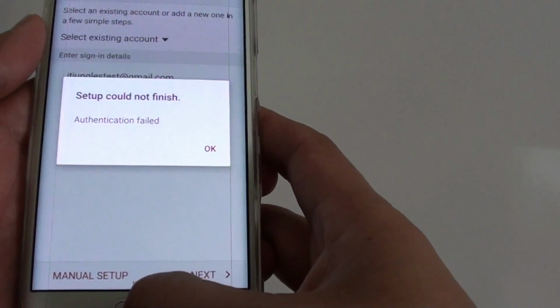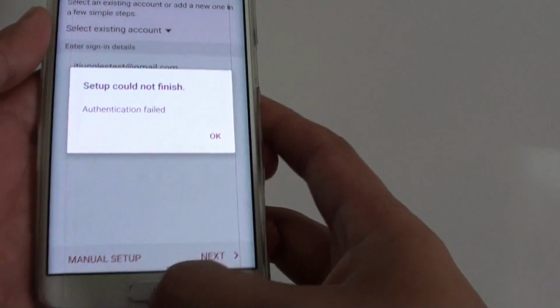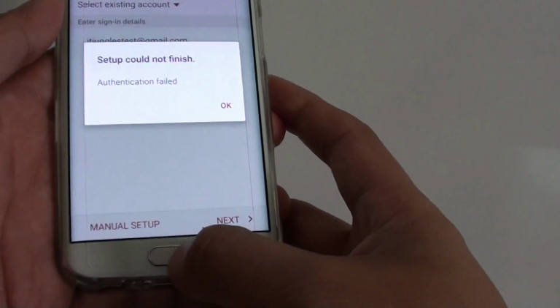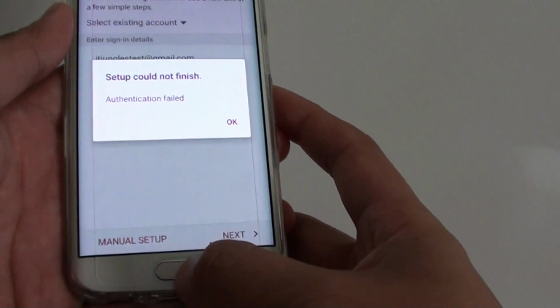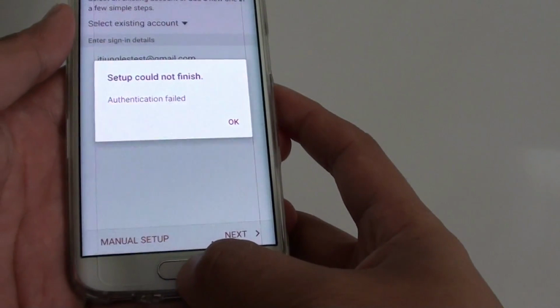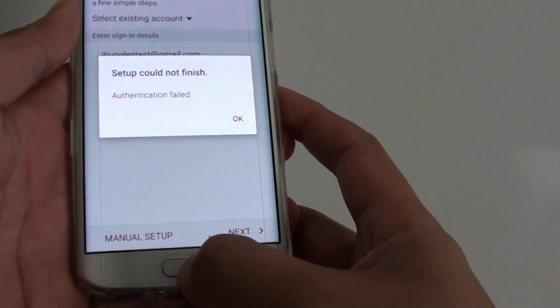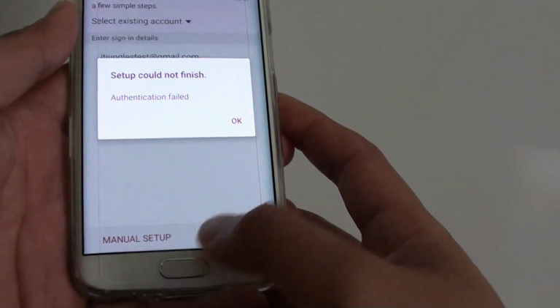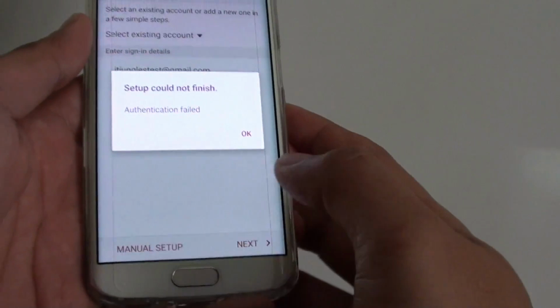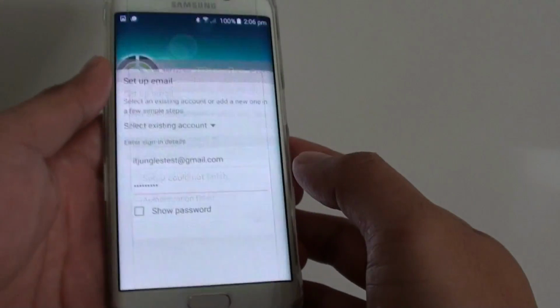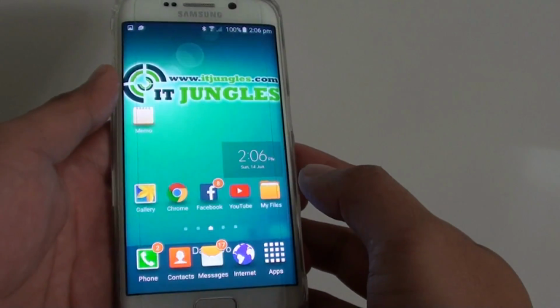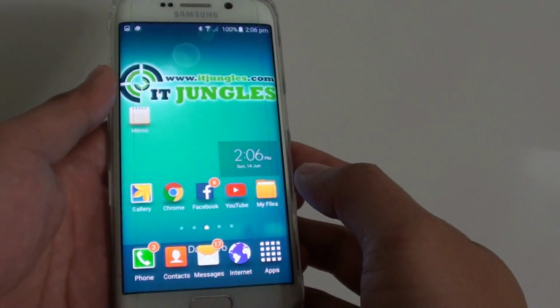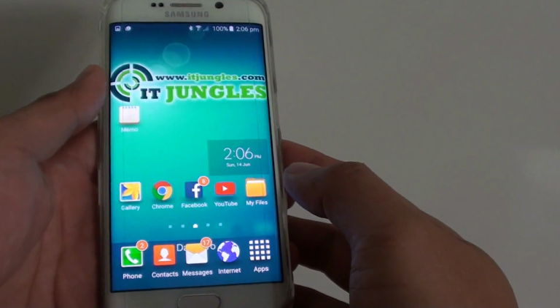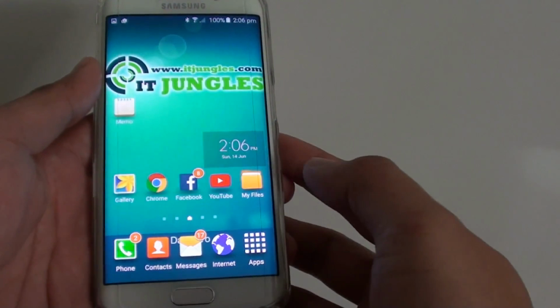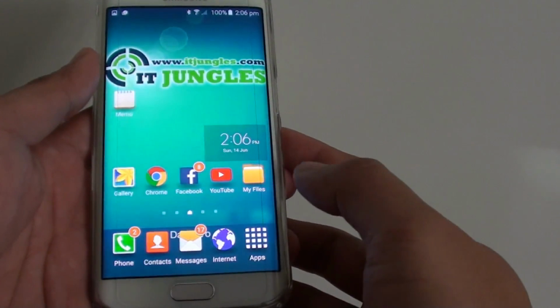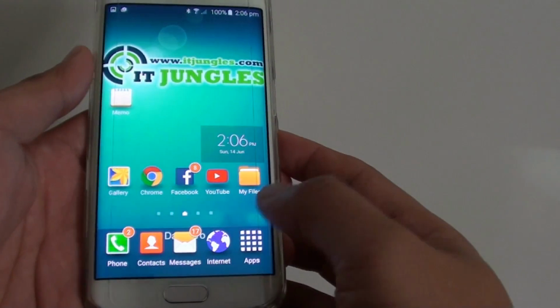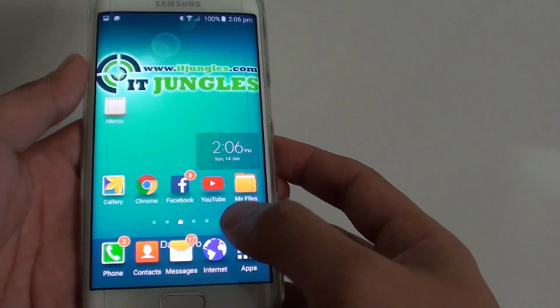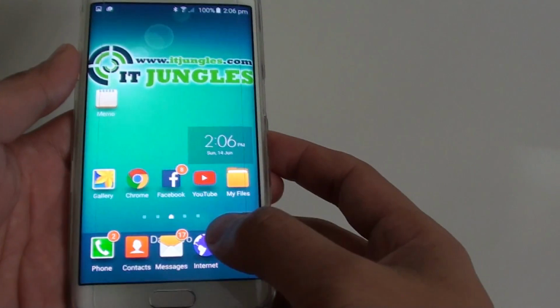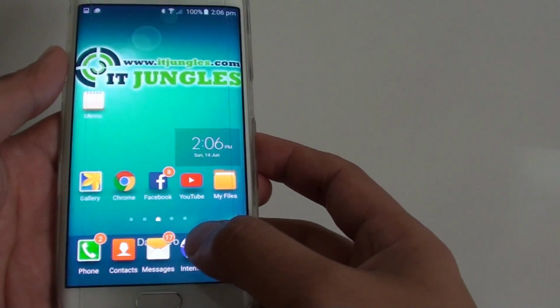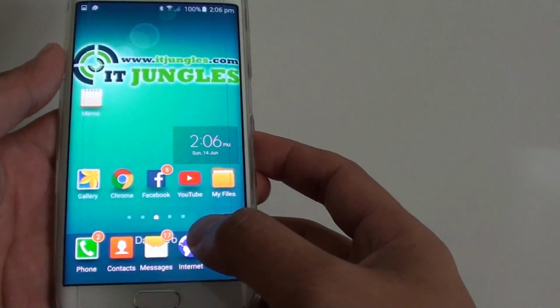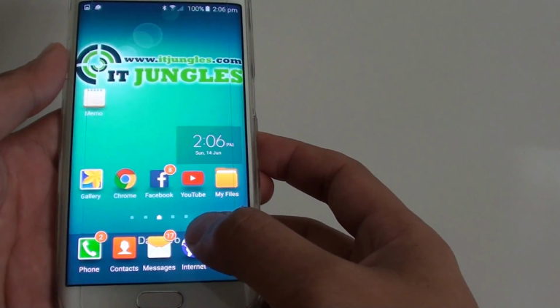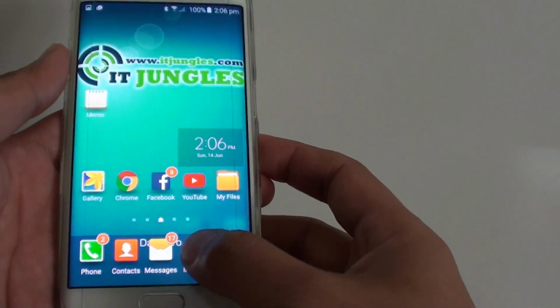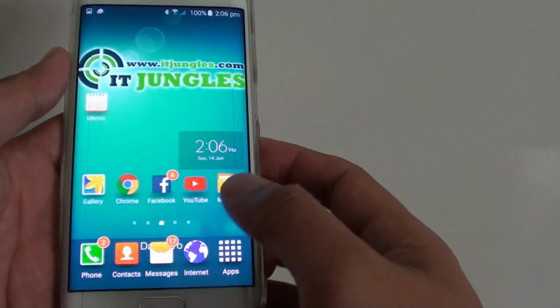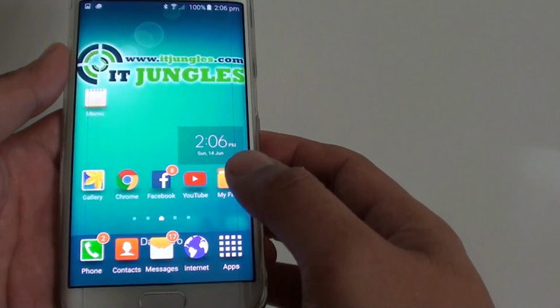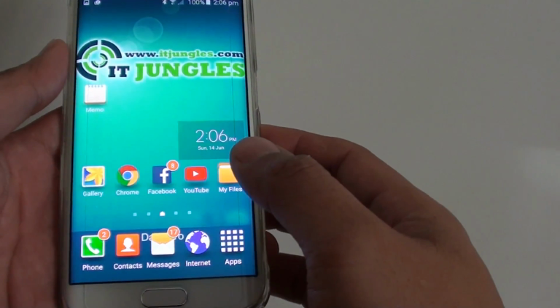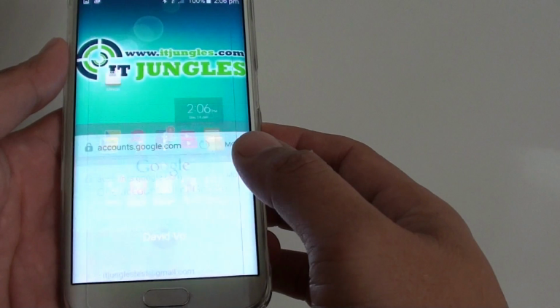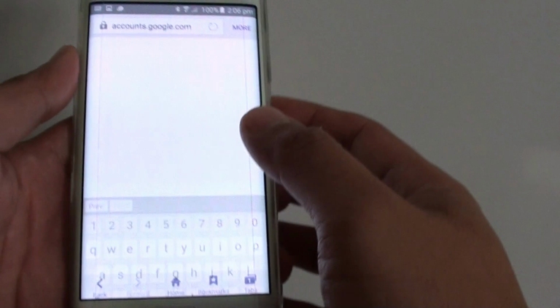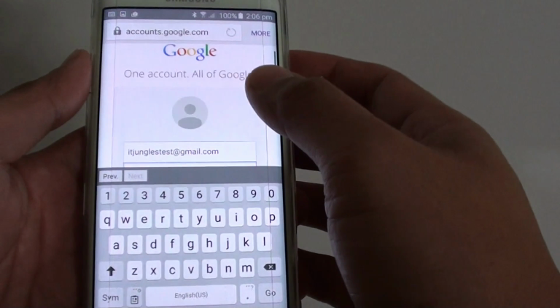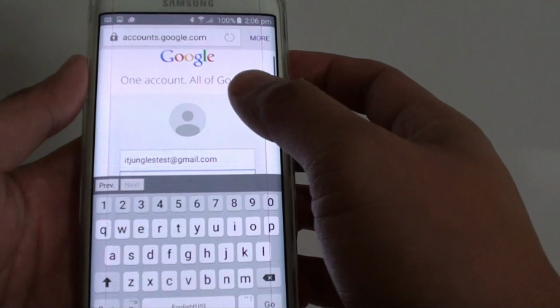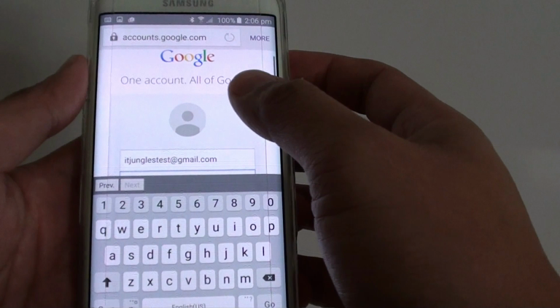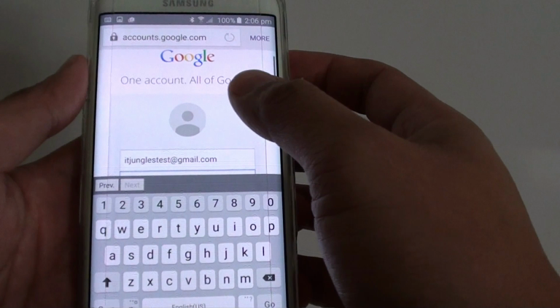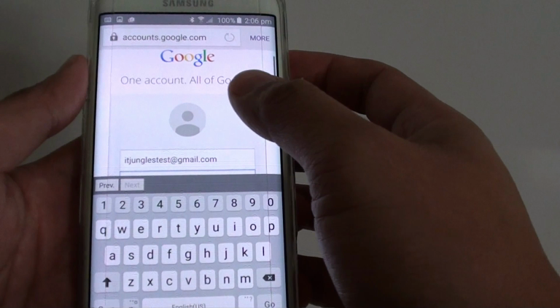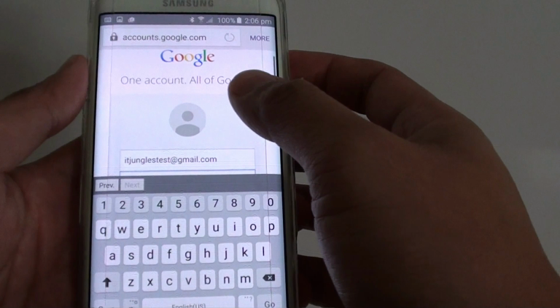Here's how you can fix it. Press the home button to go back to the home screen. Then tap on the internet browser, and in the web address...